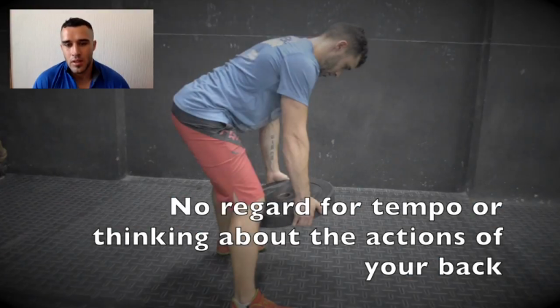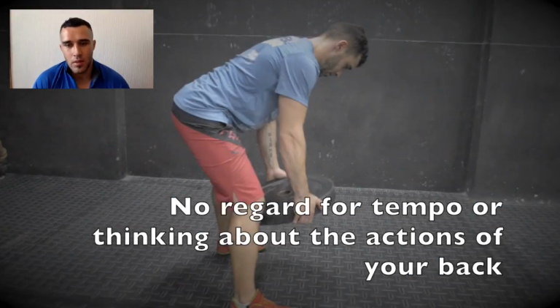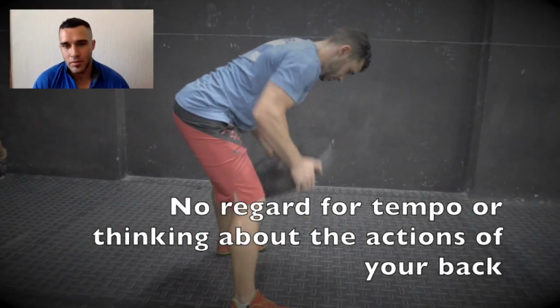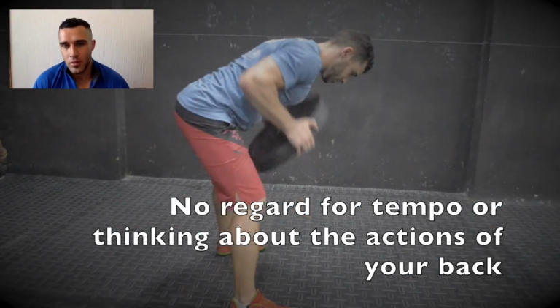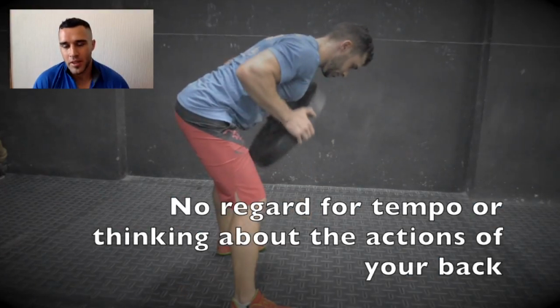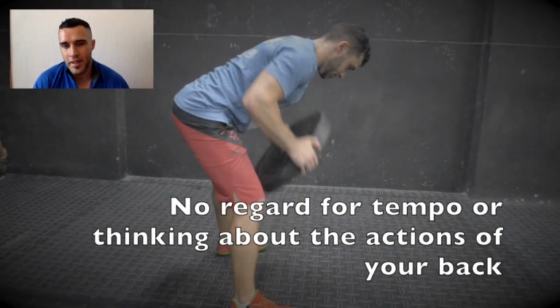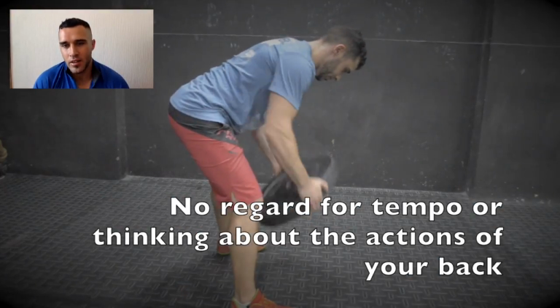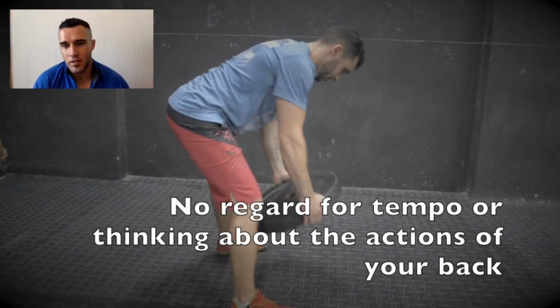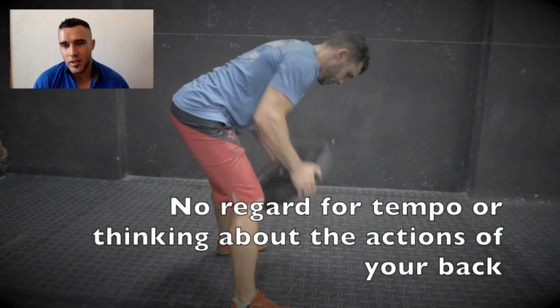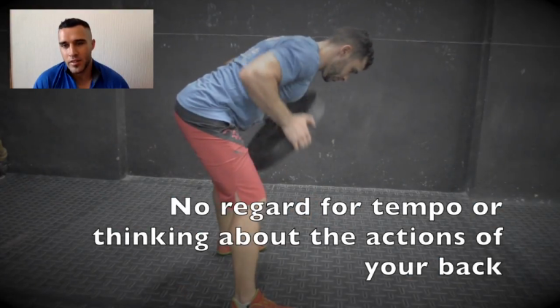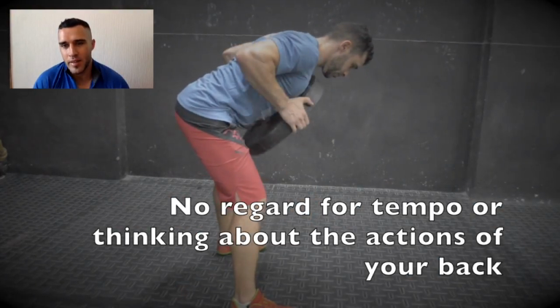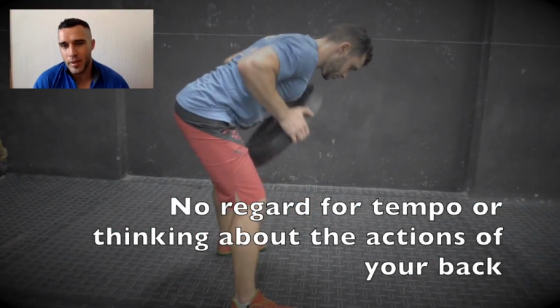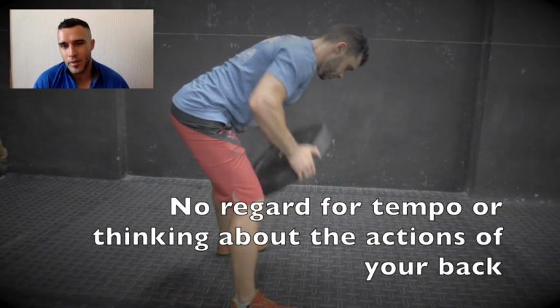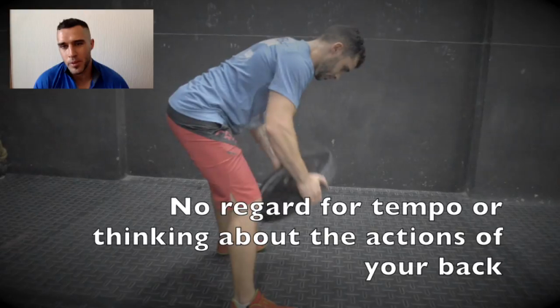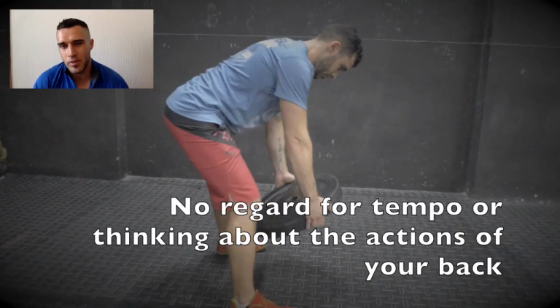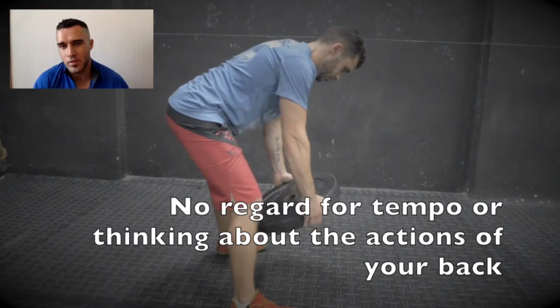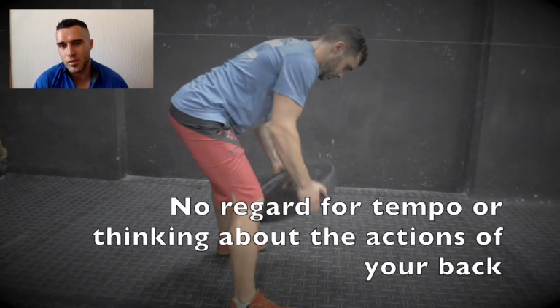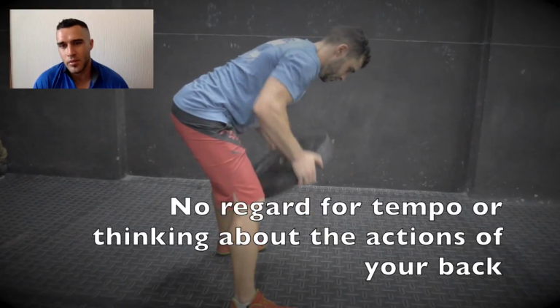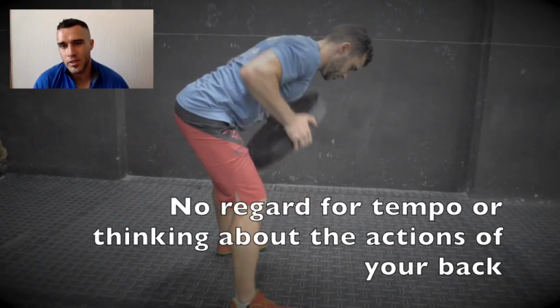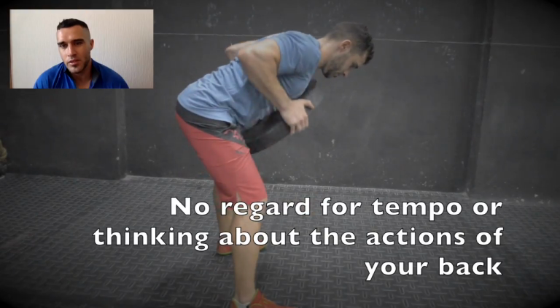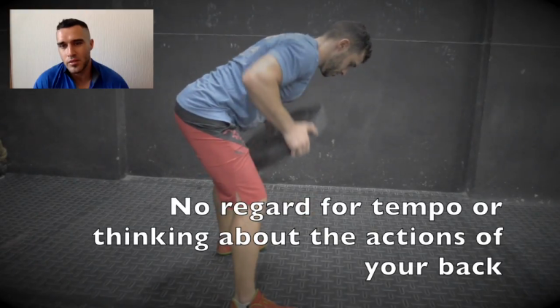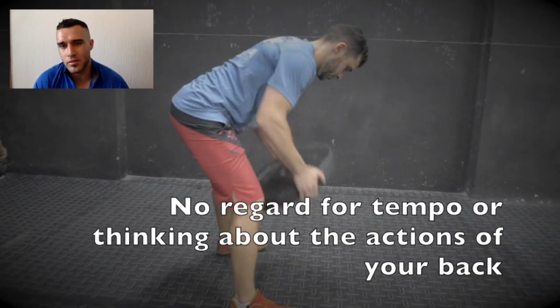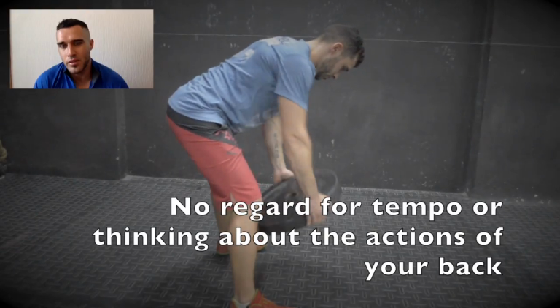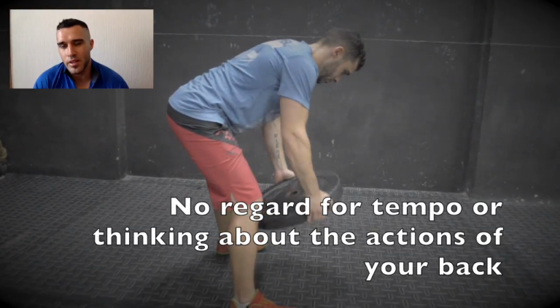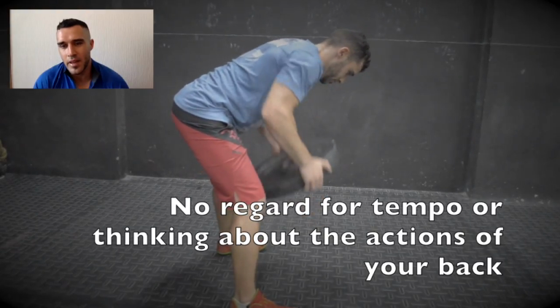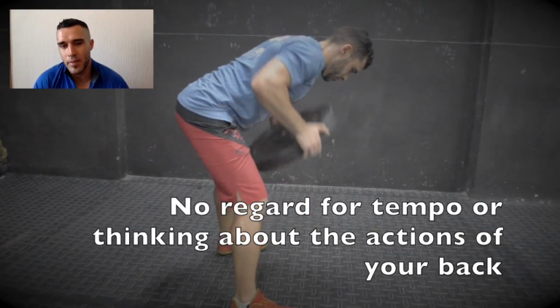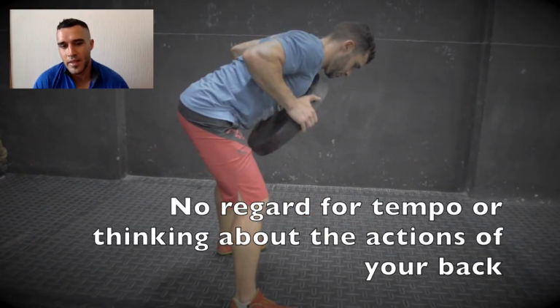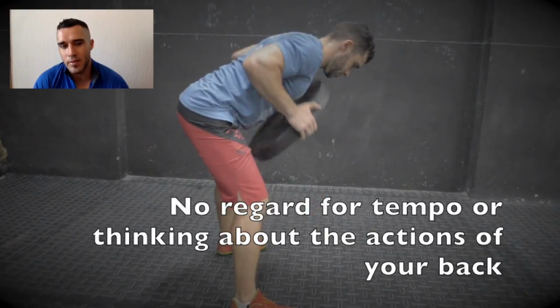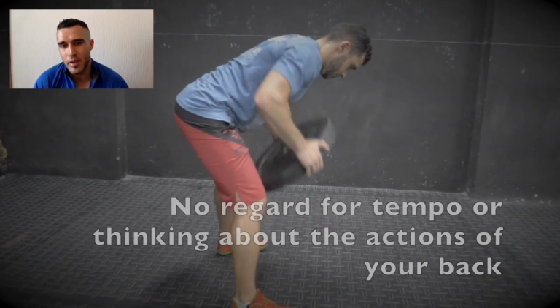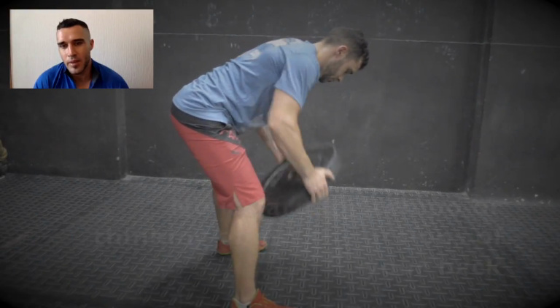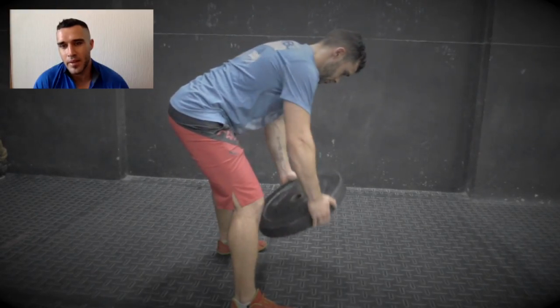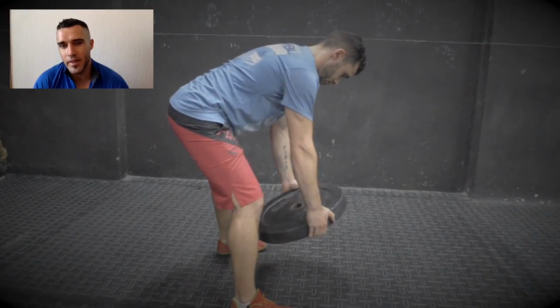Common faults — not regarding tempo: this person is obviously just going to get bicep development out of that.